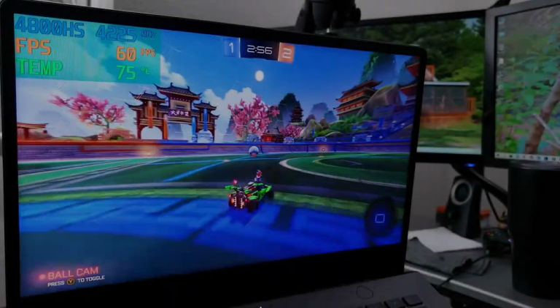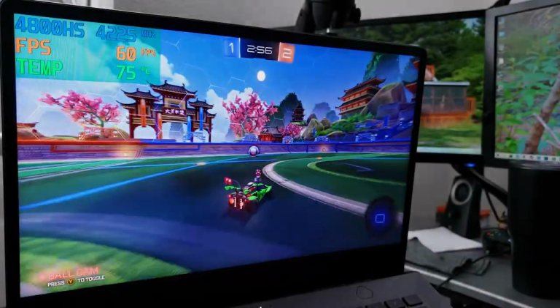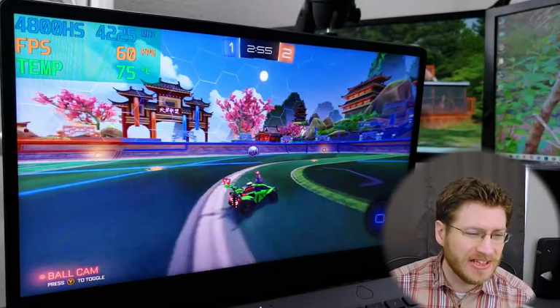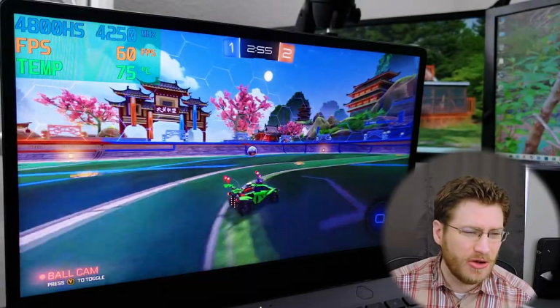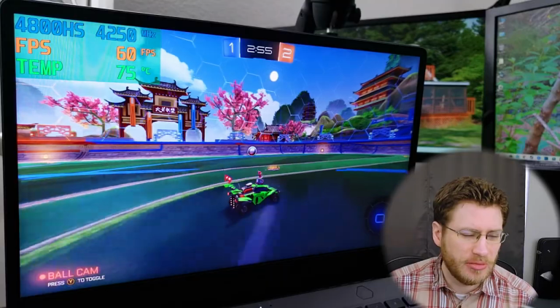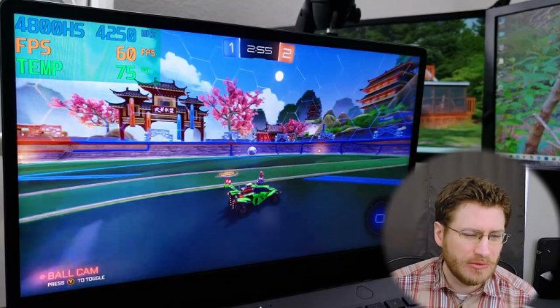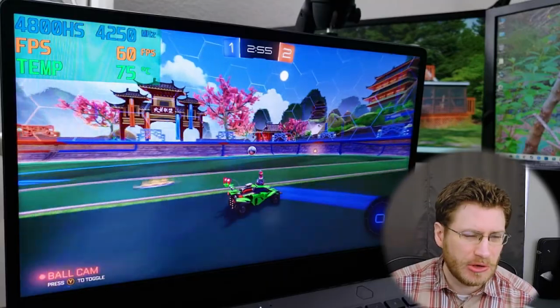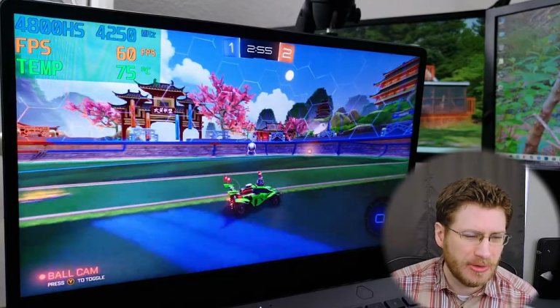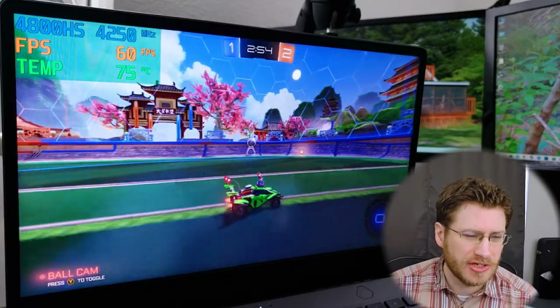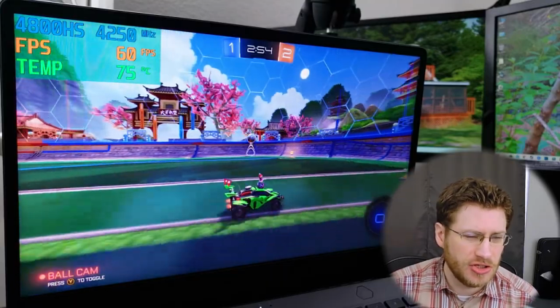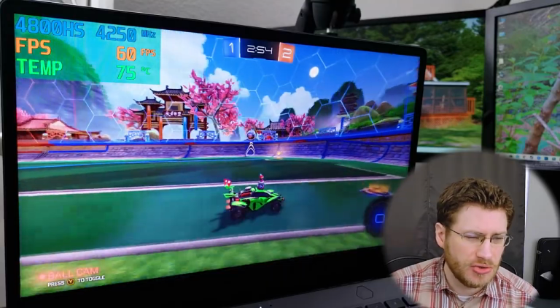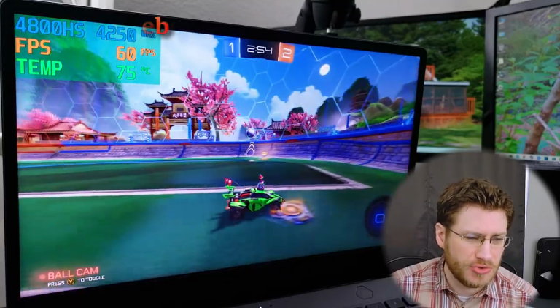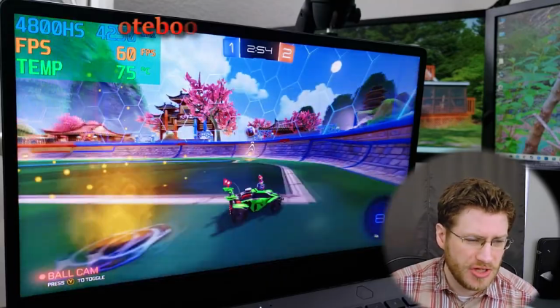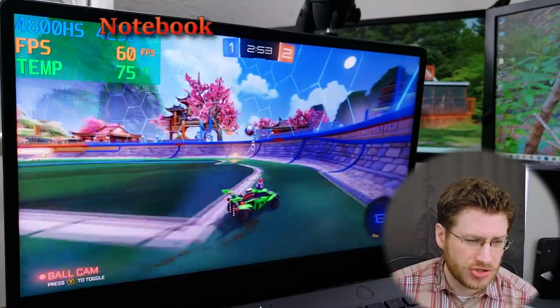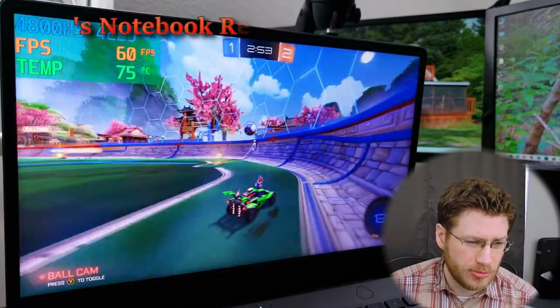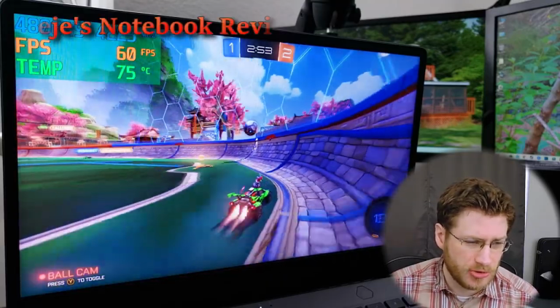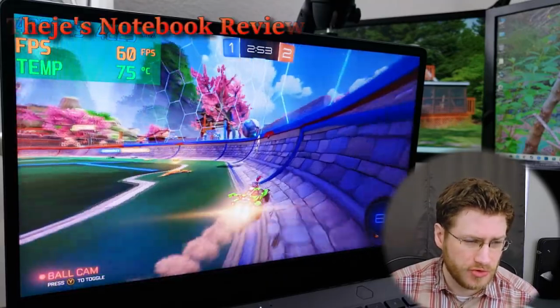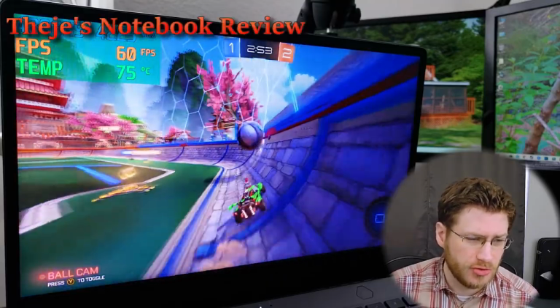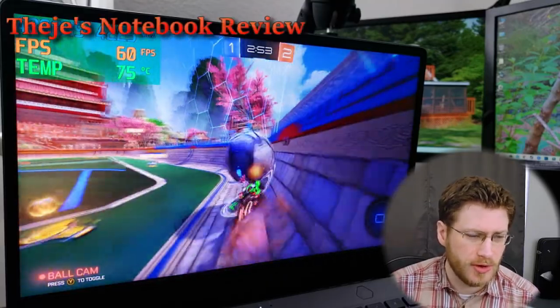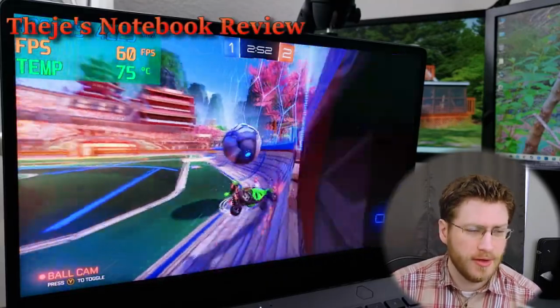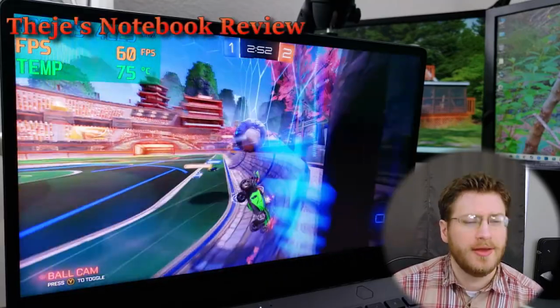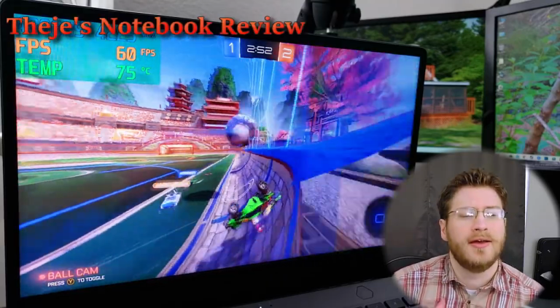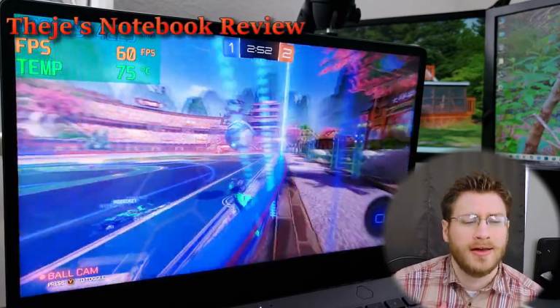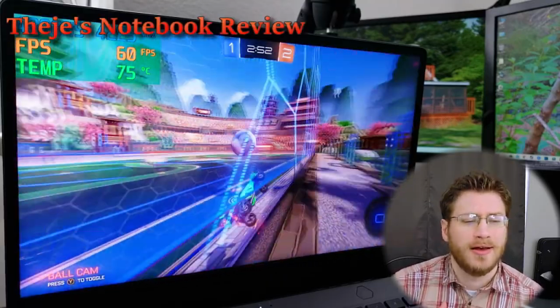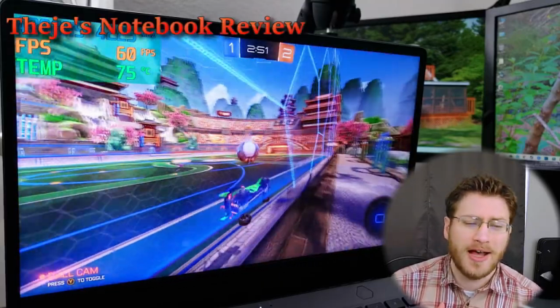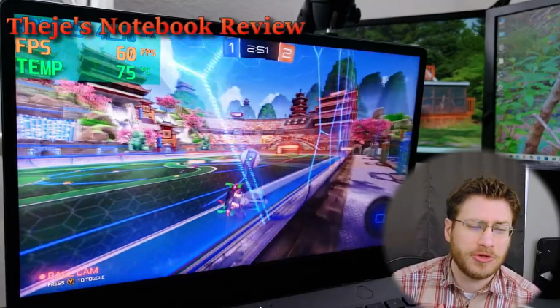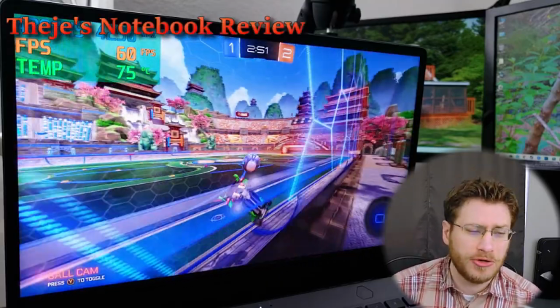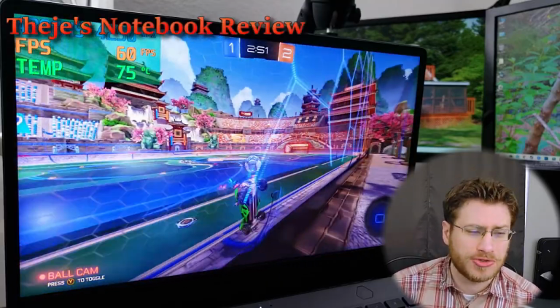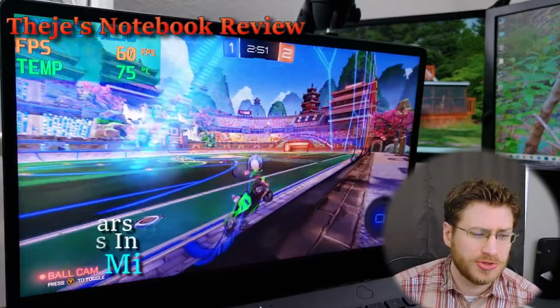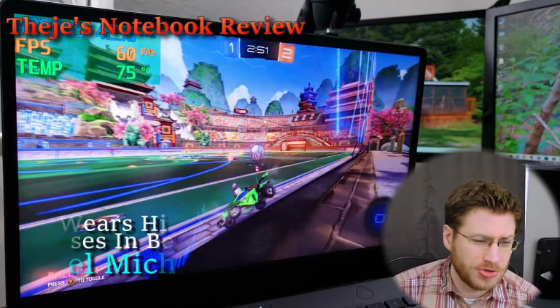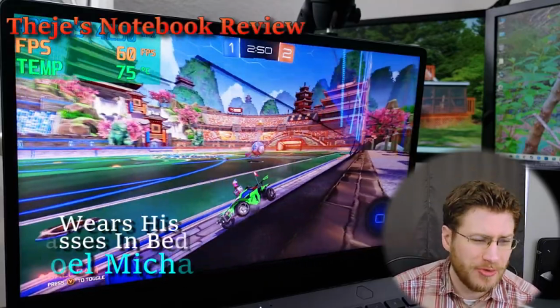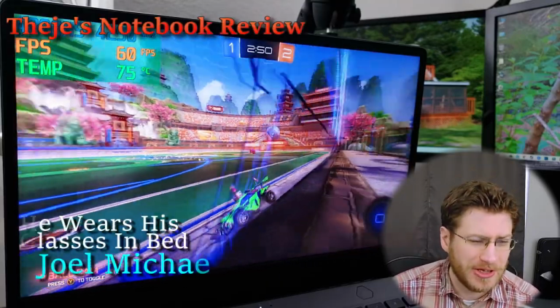Hello everybody! Welcome back to Thiege's Notebook Review. I'm your host, Joel Michael.